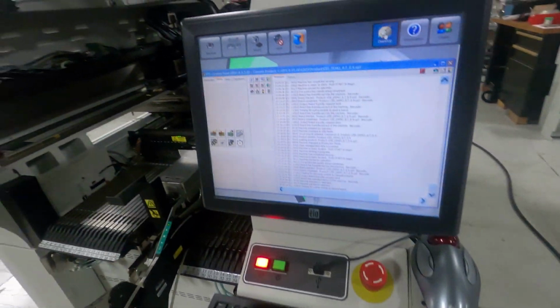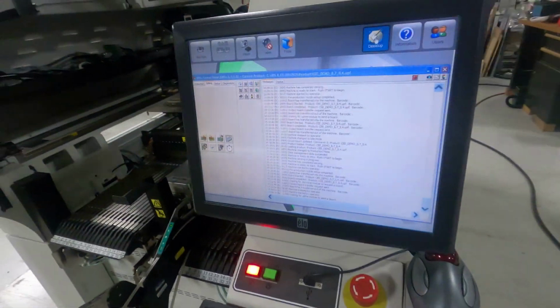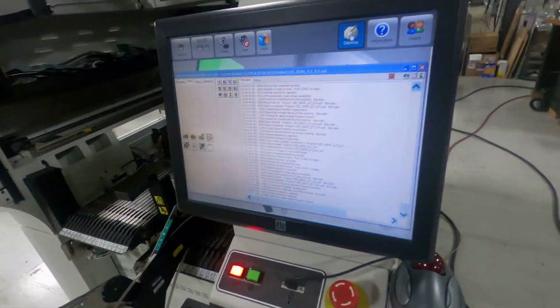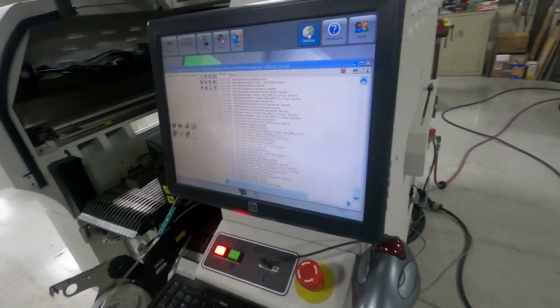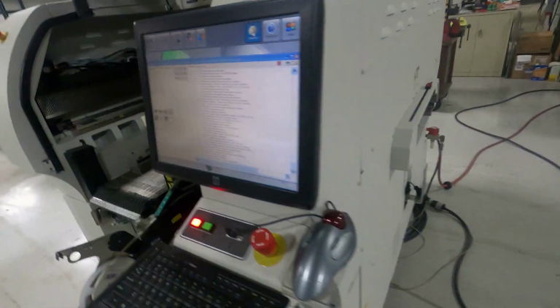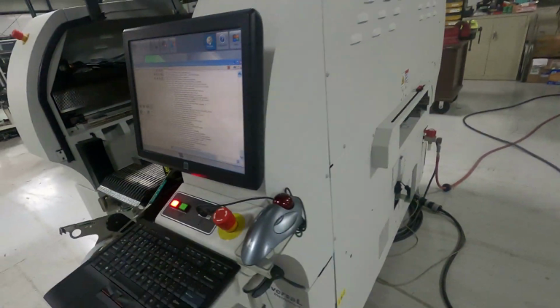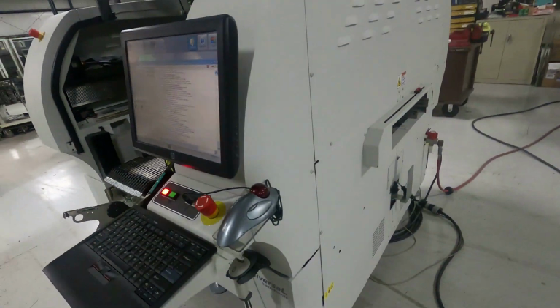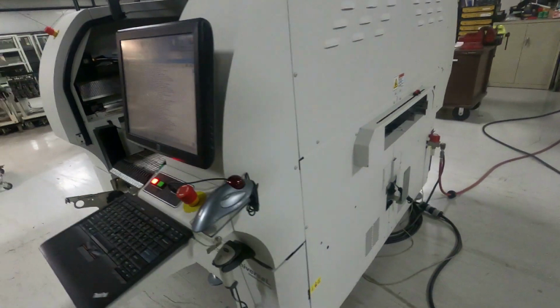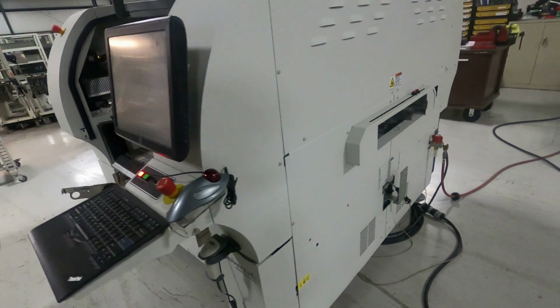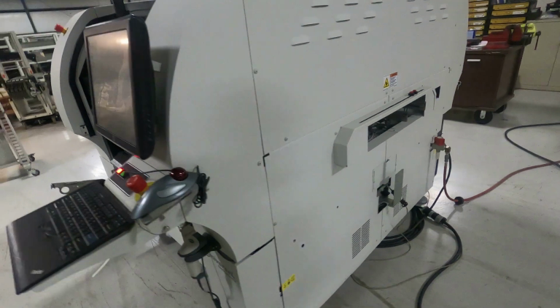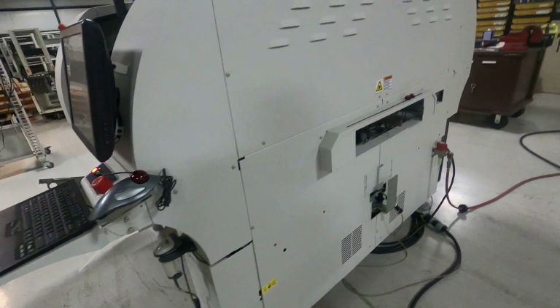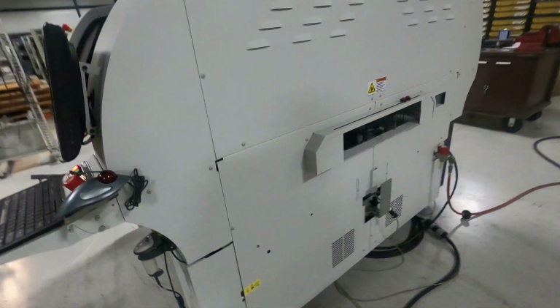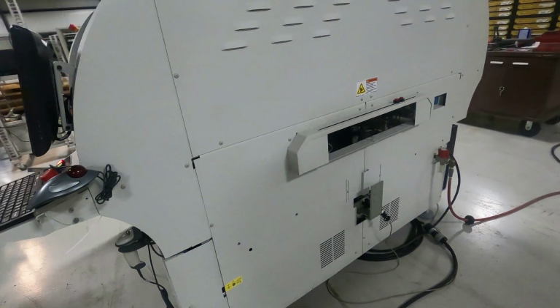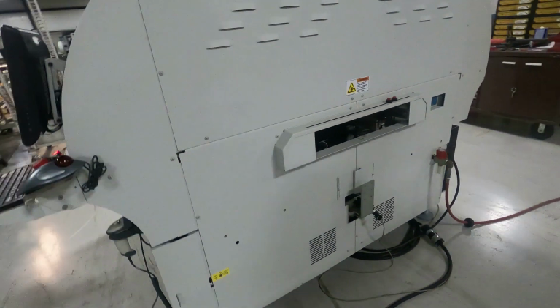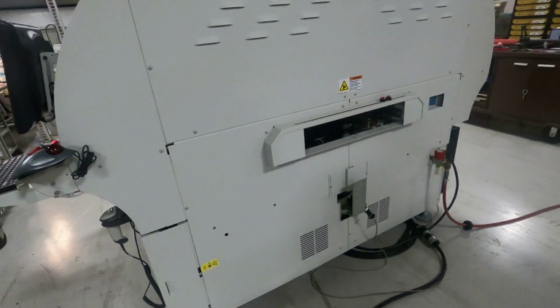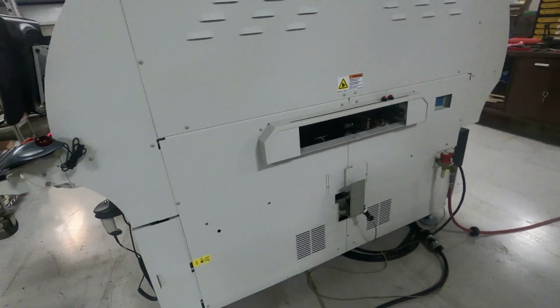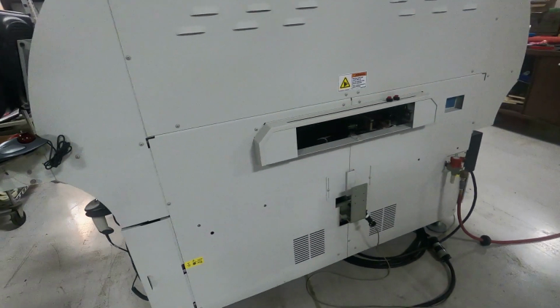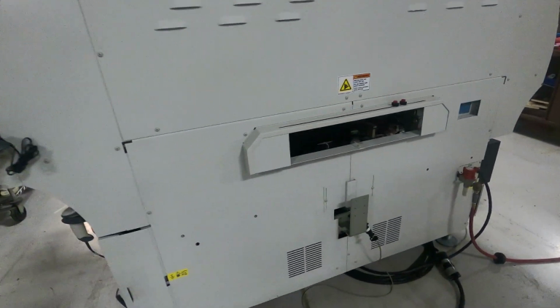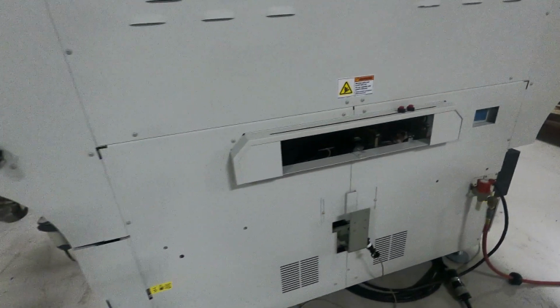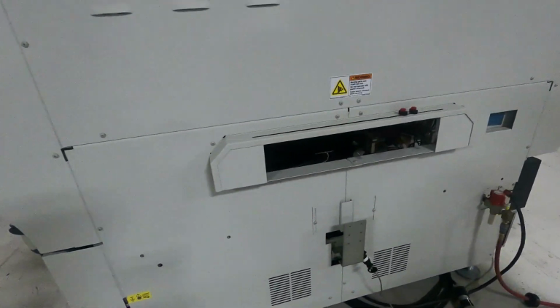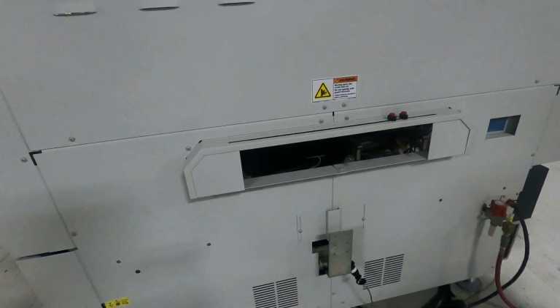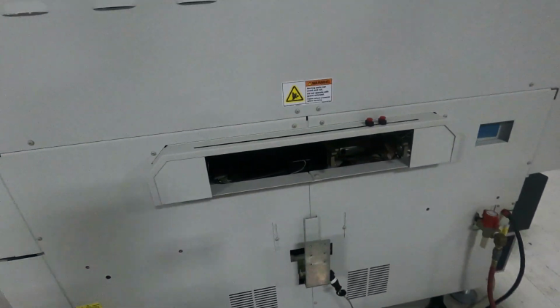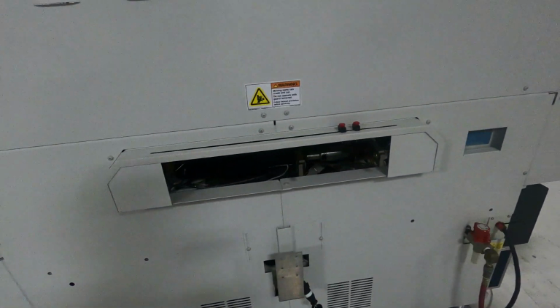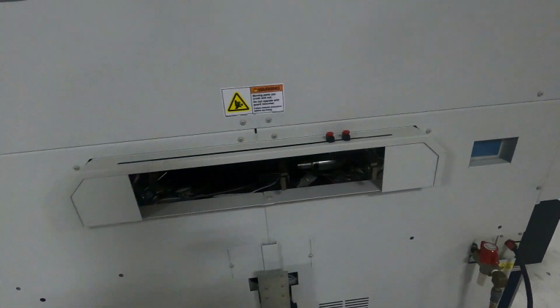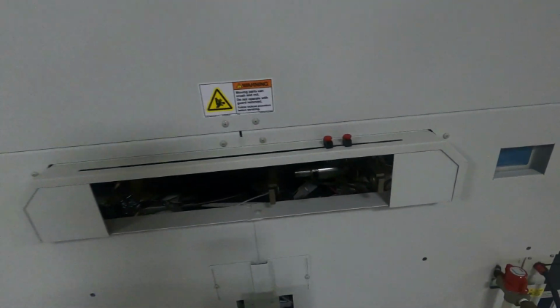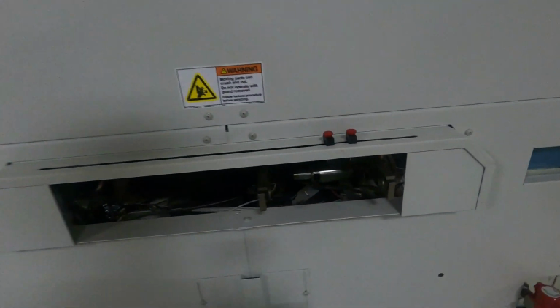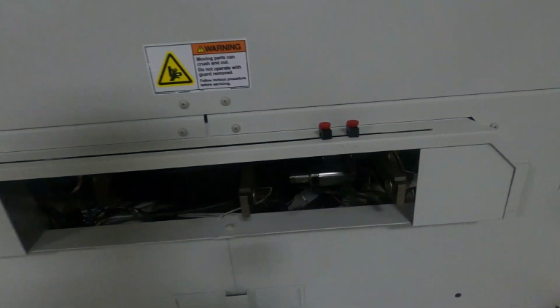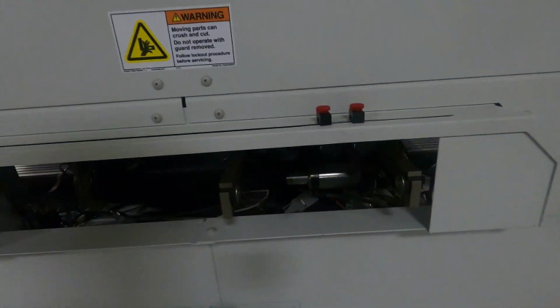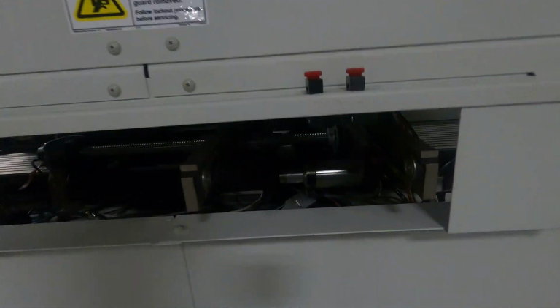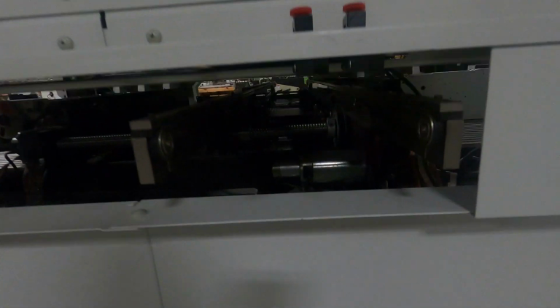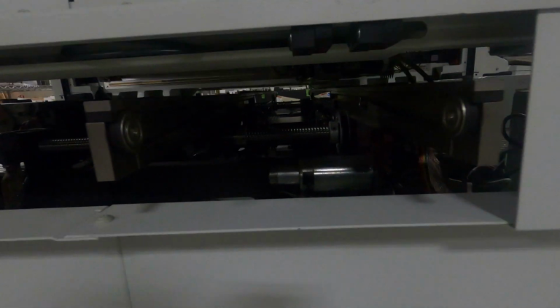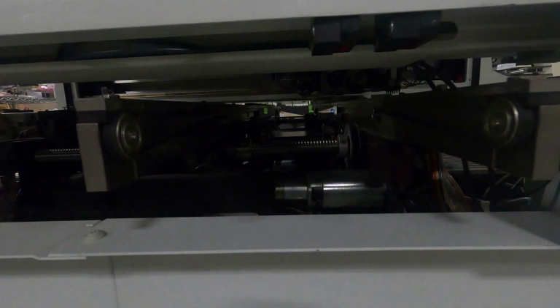I've taken the front covers off, obviously, to allow you to see the system and how clean it is.